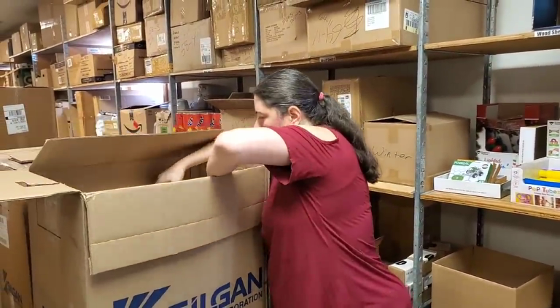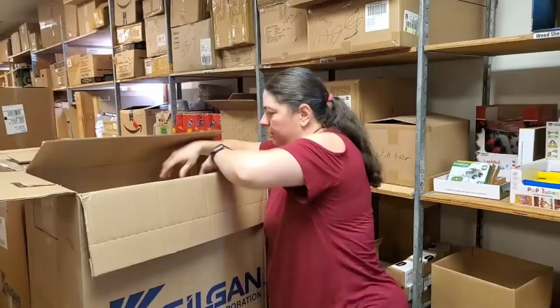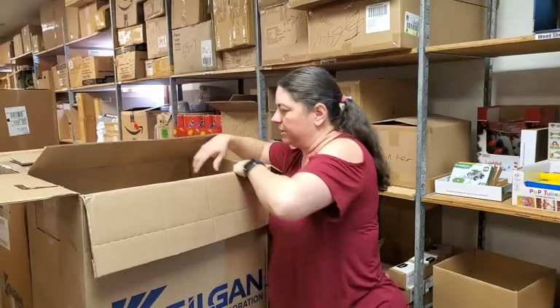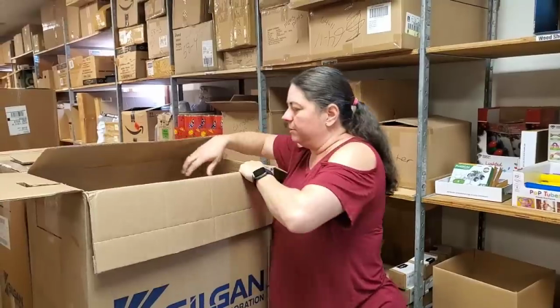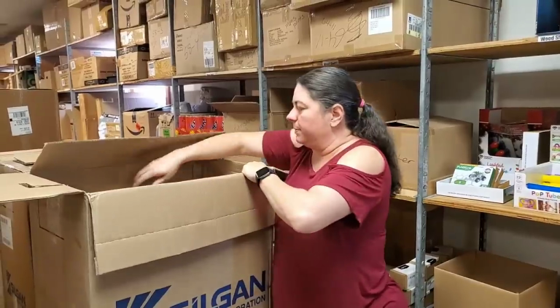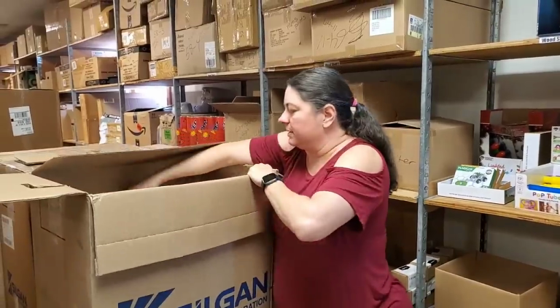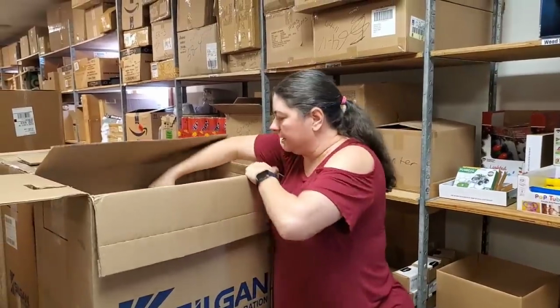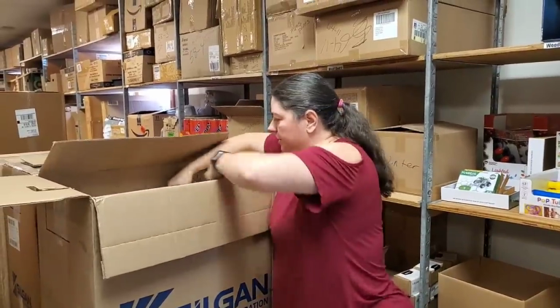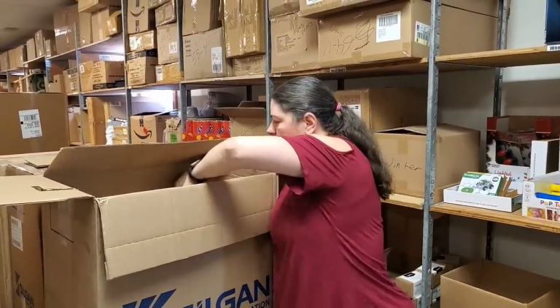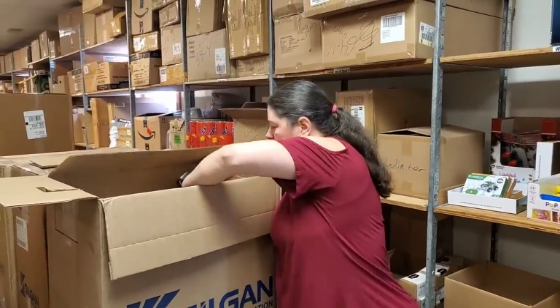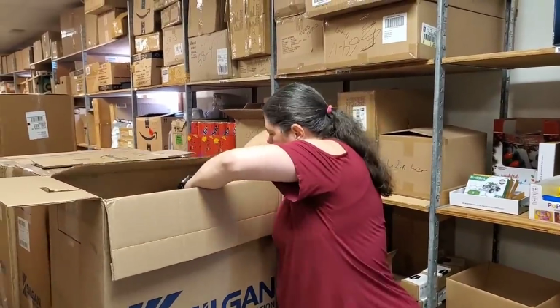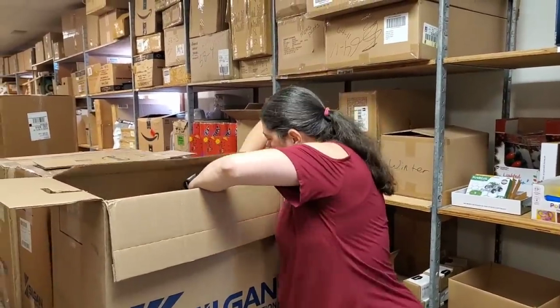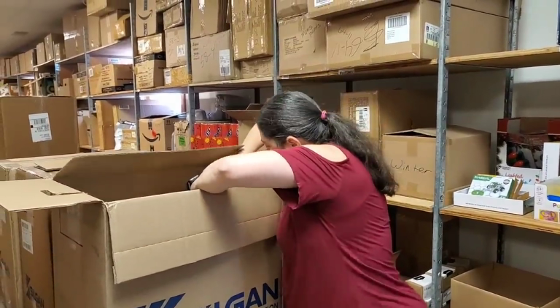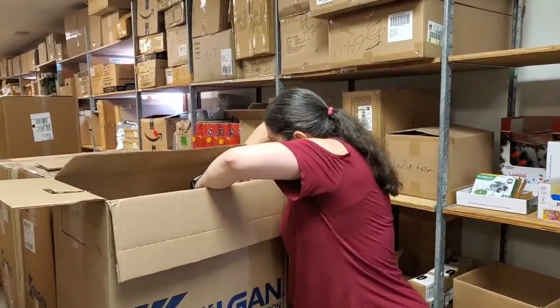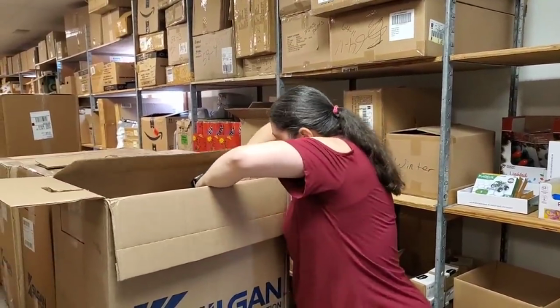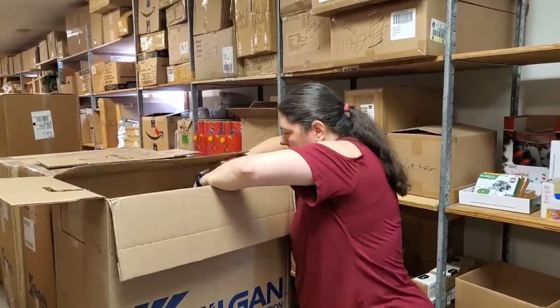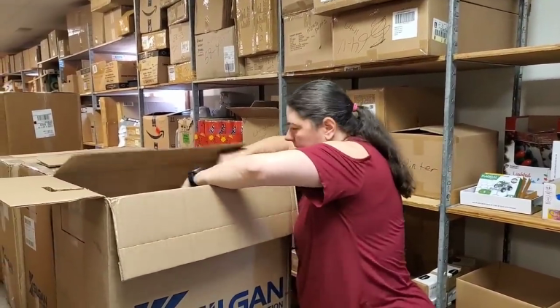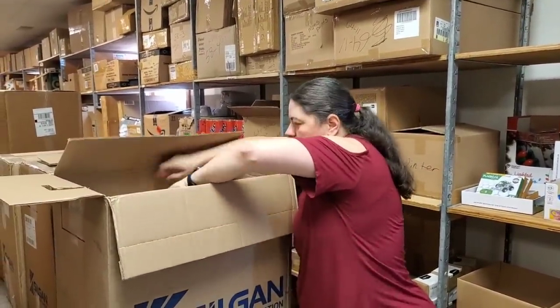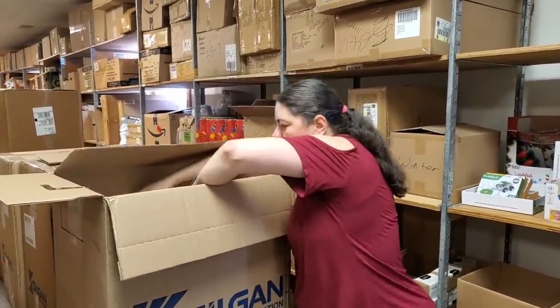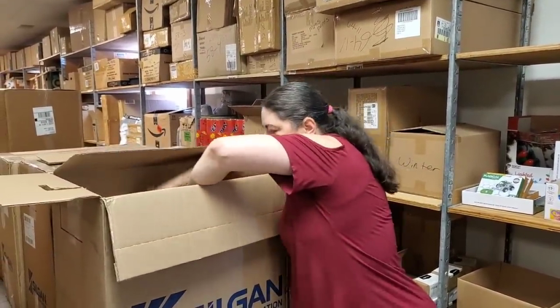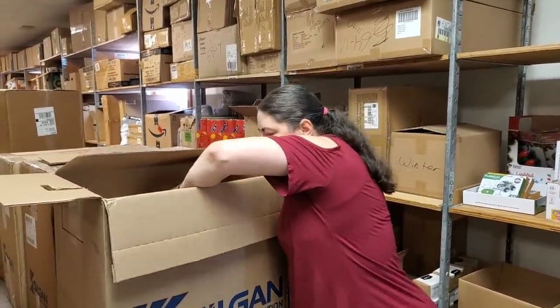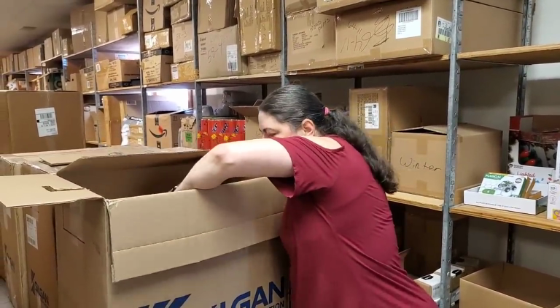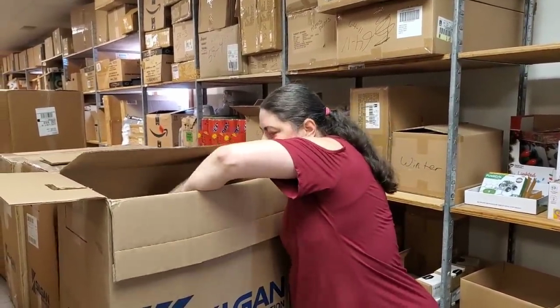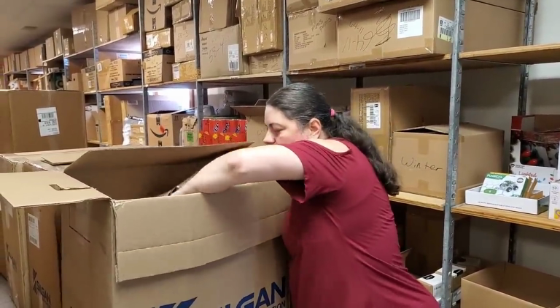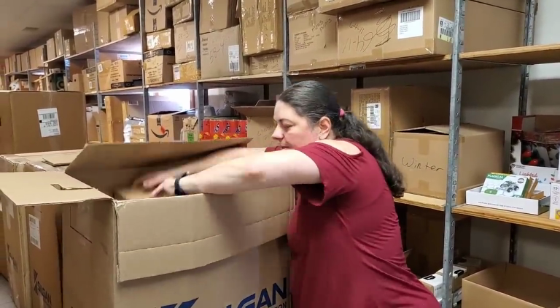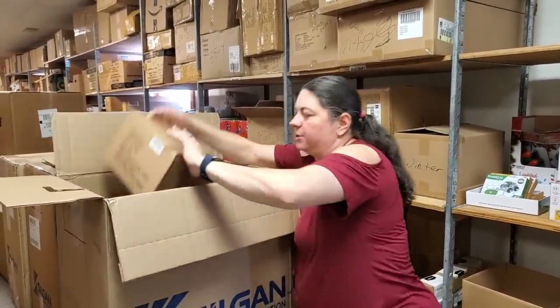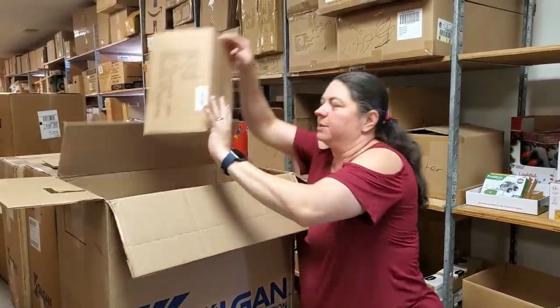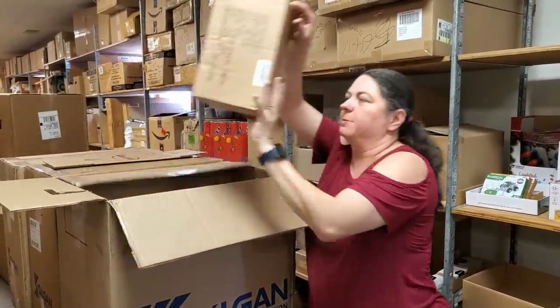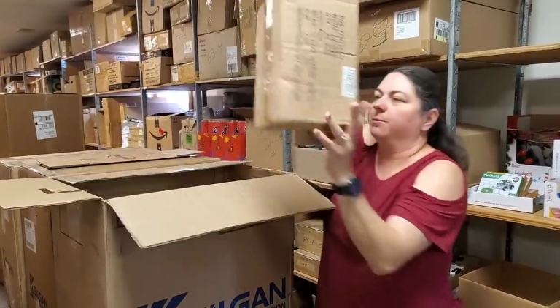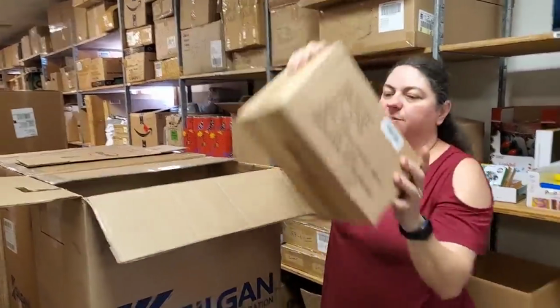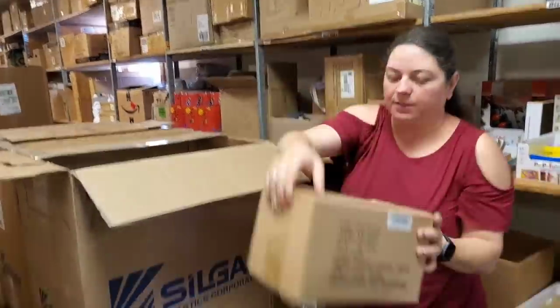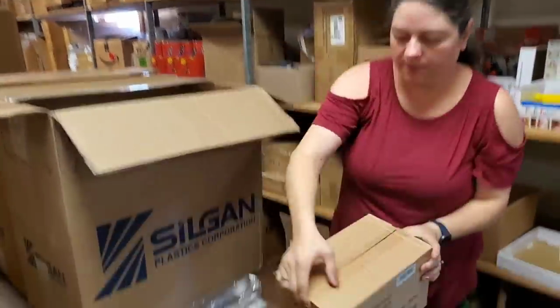There's a huge box in here that's really heavy. I don't think I'm going to be able to get it out — we're going to start with the smaller ones first.